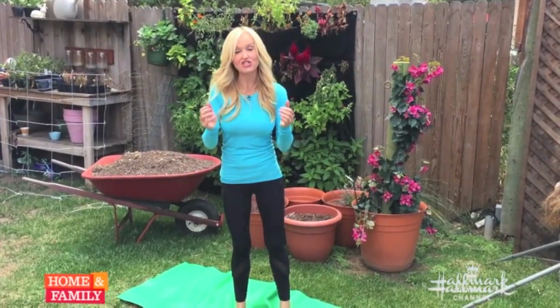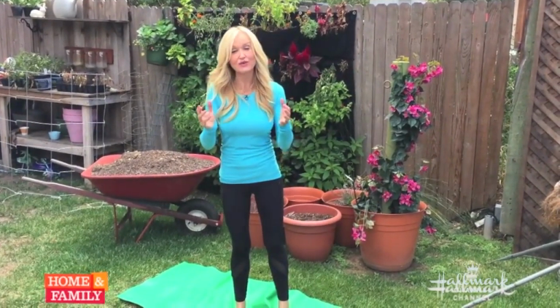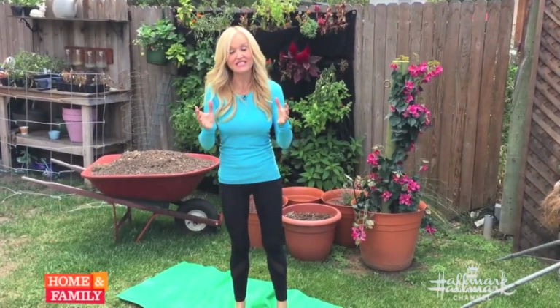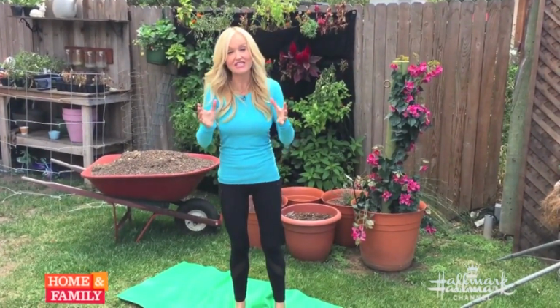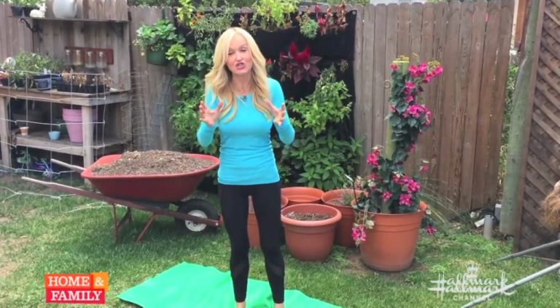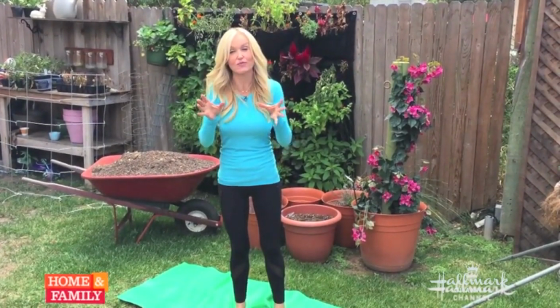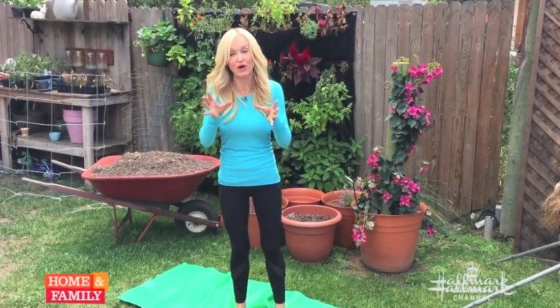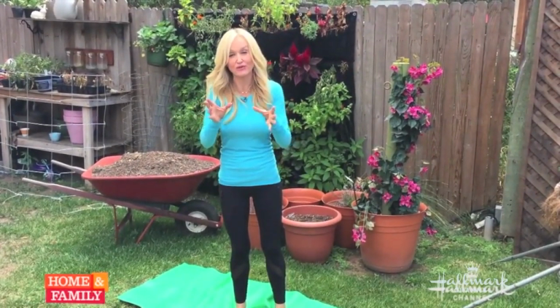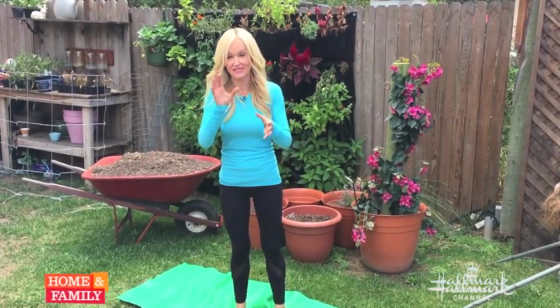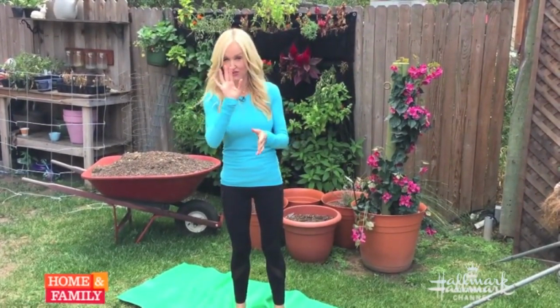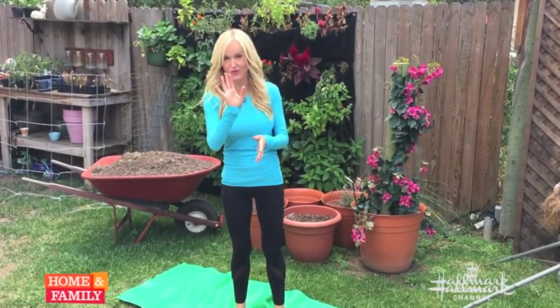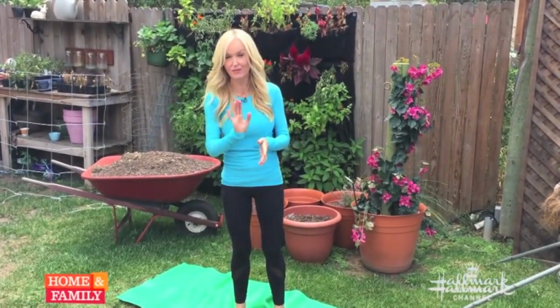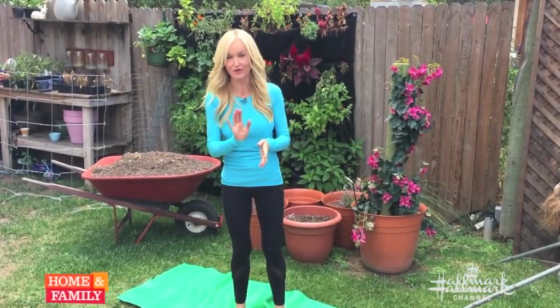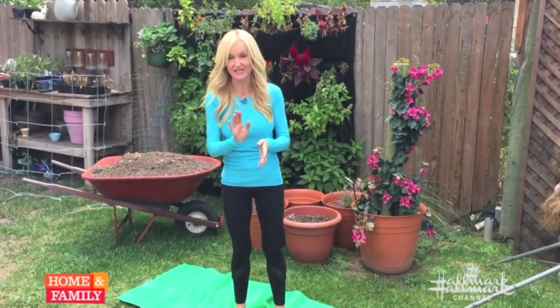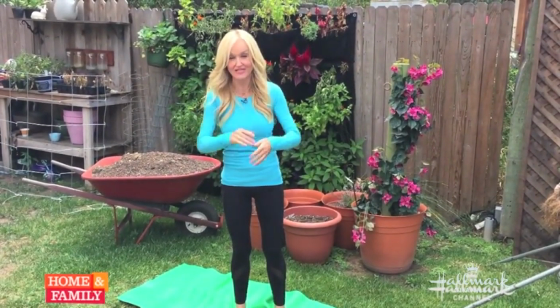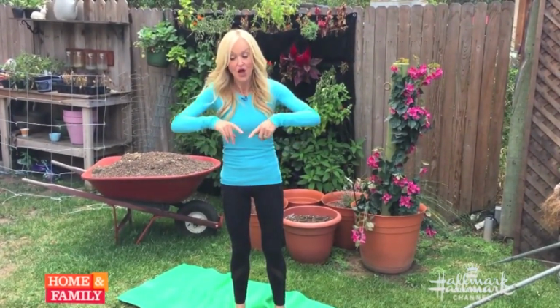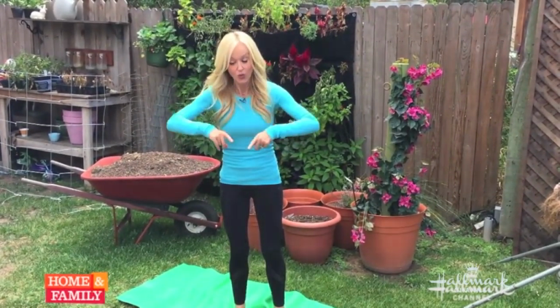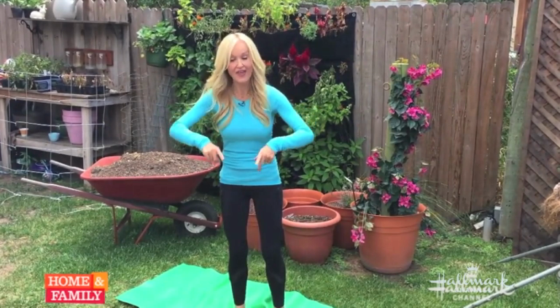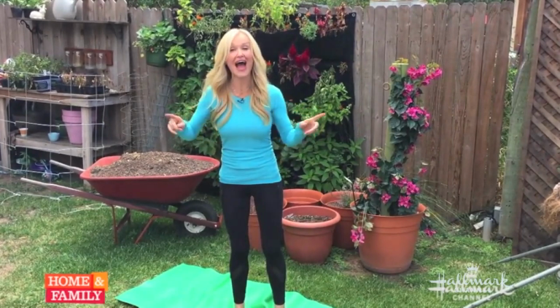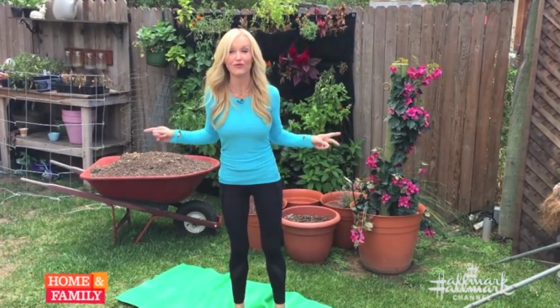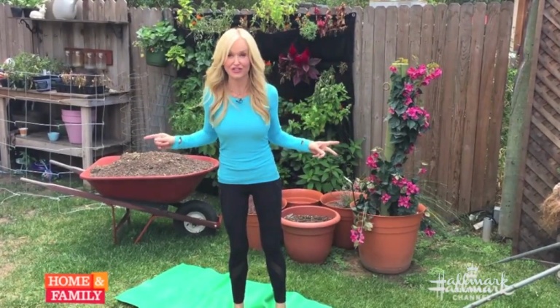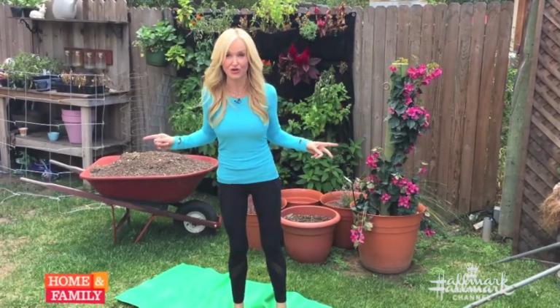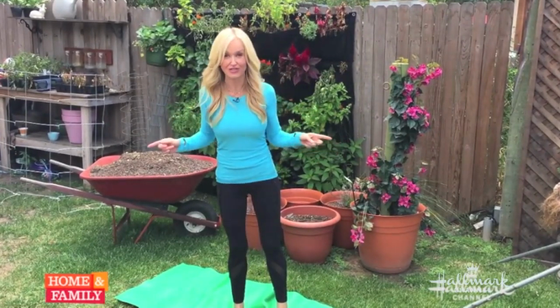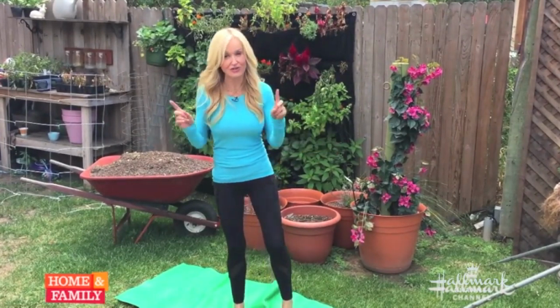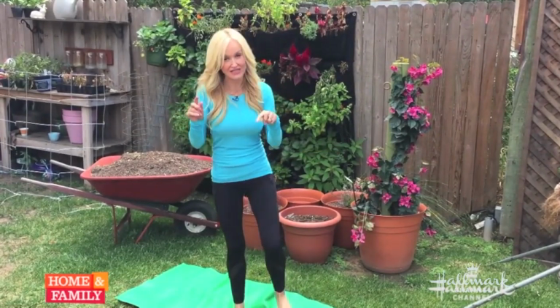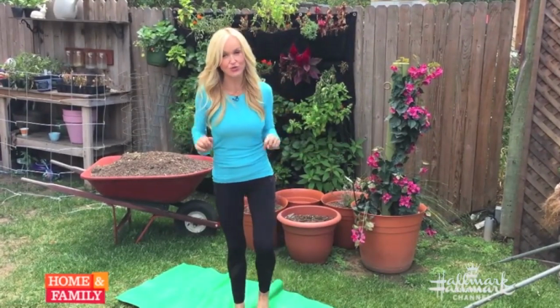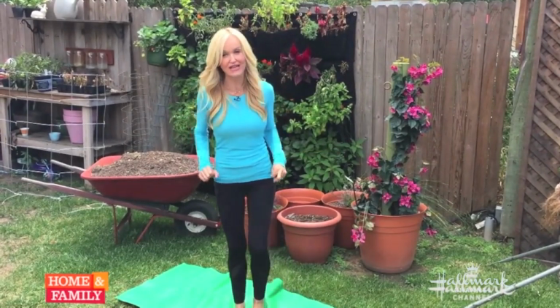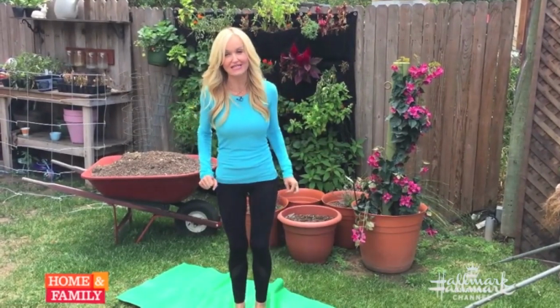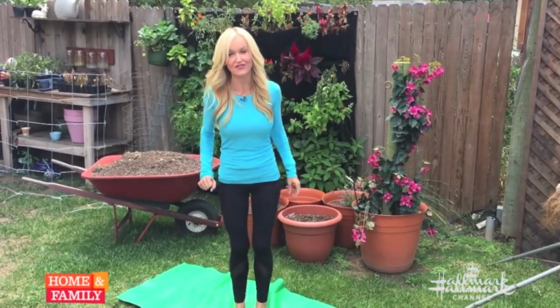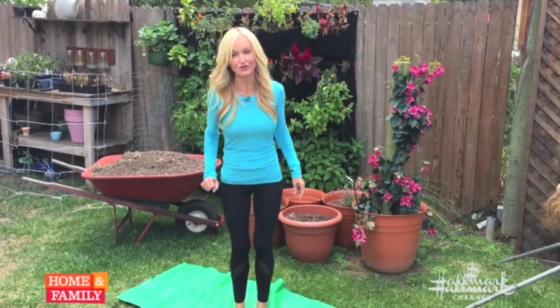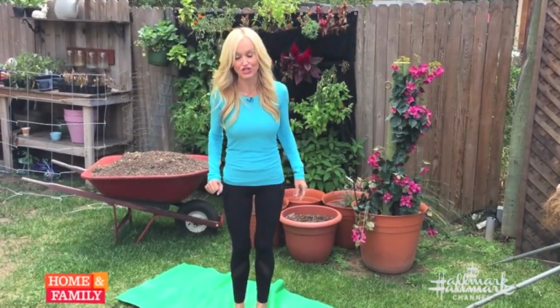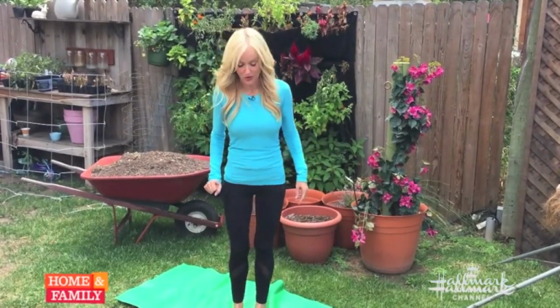I just wanted to teach you the three poses without the dog, so that it's really easy for you to do.